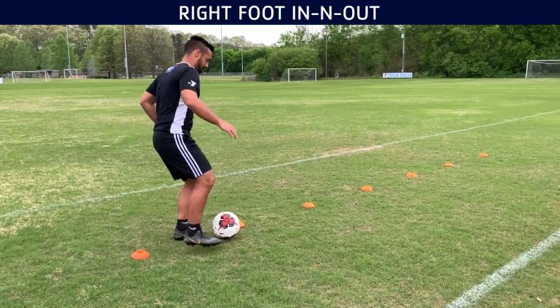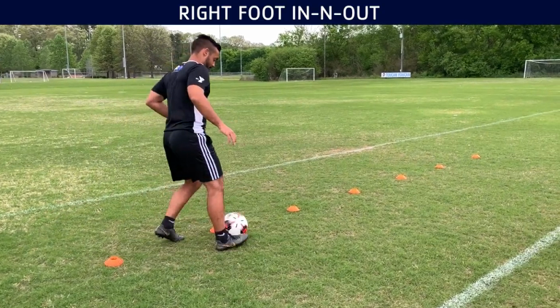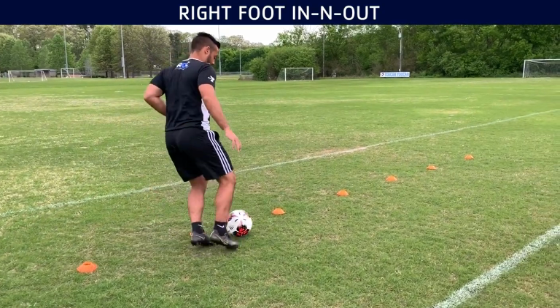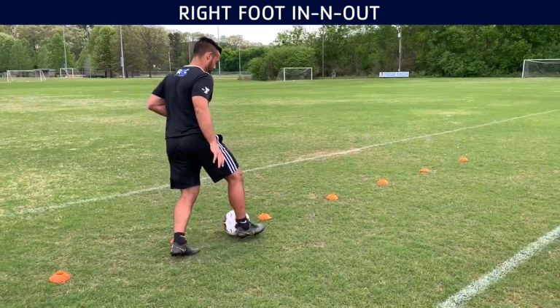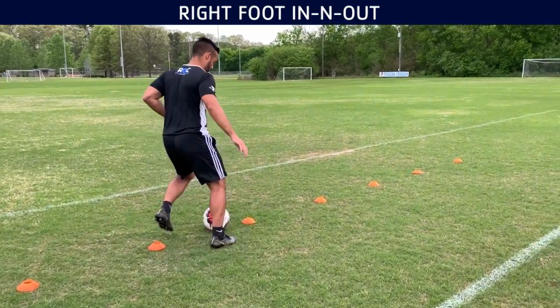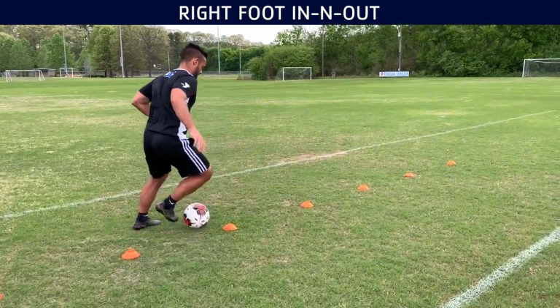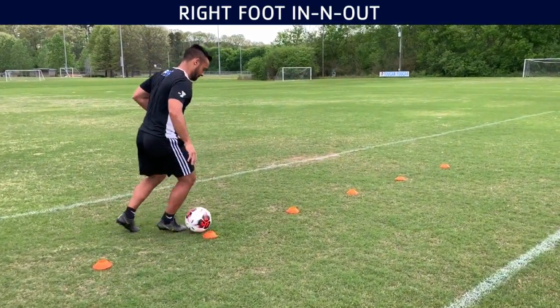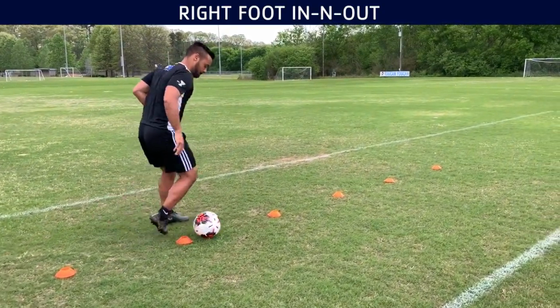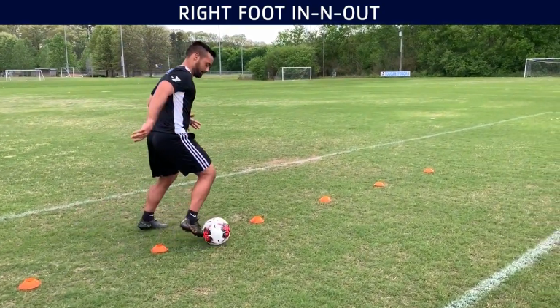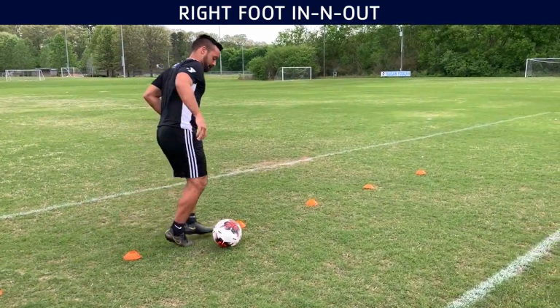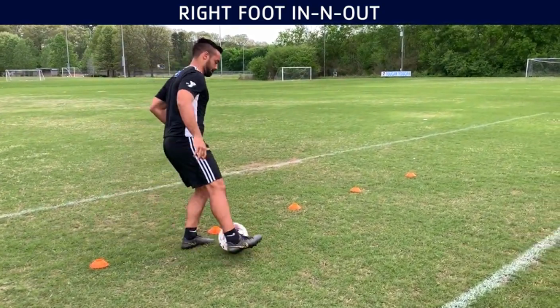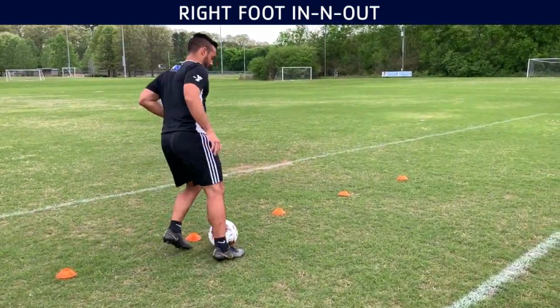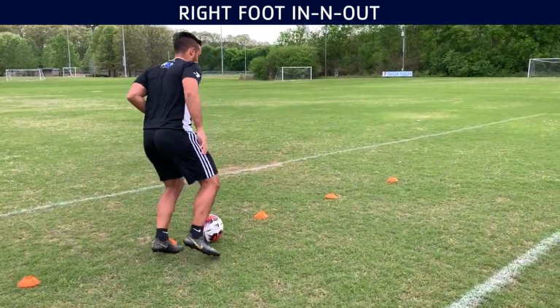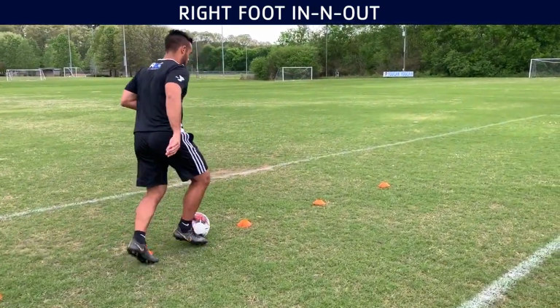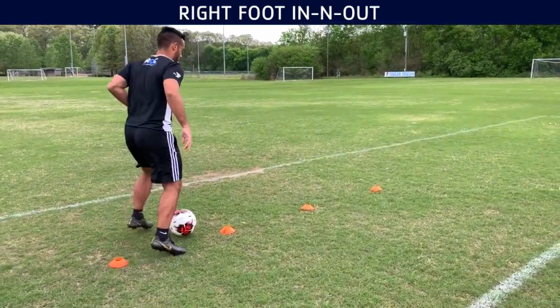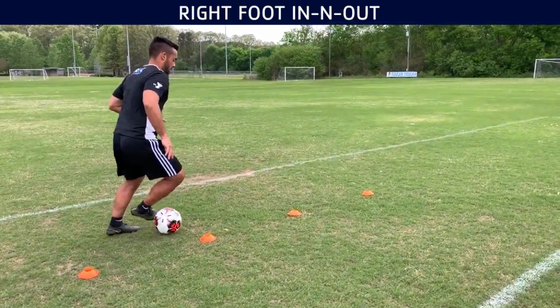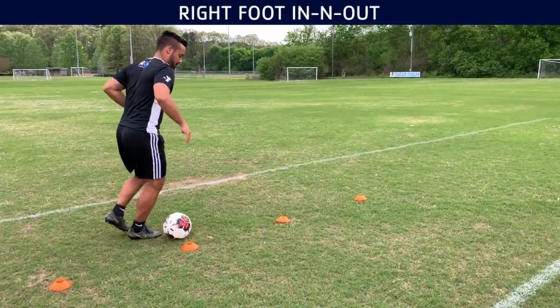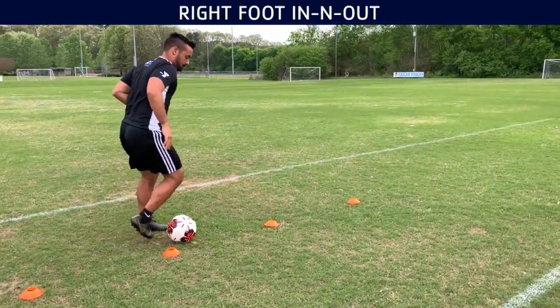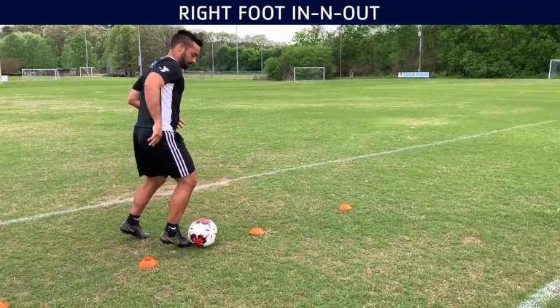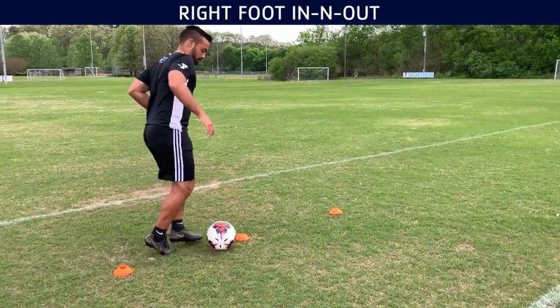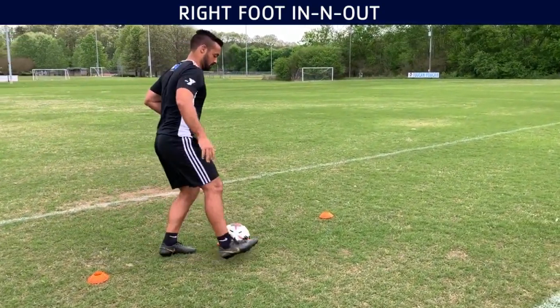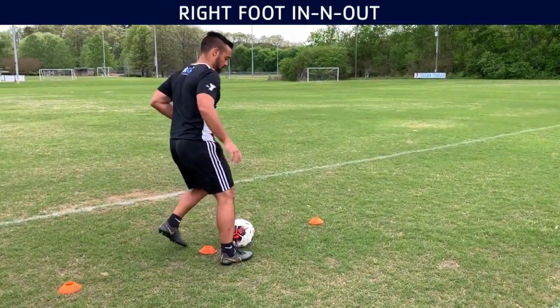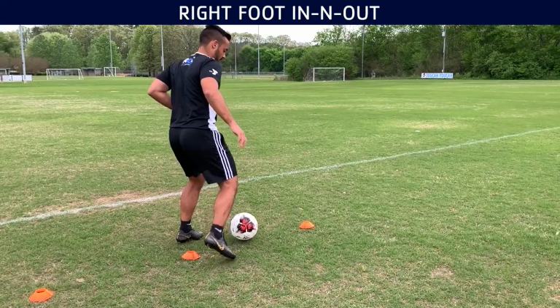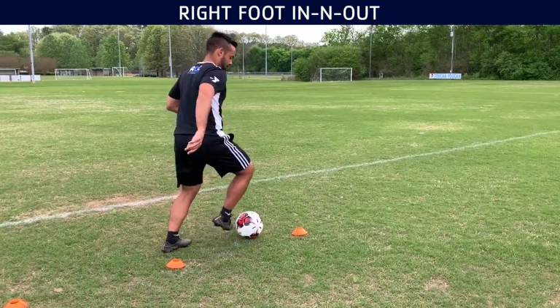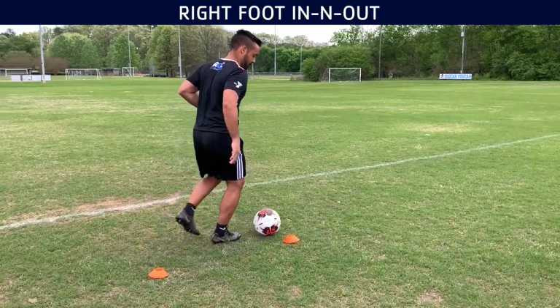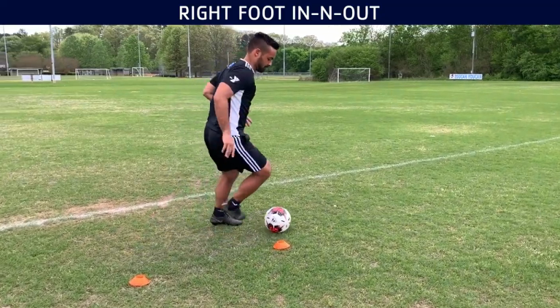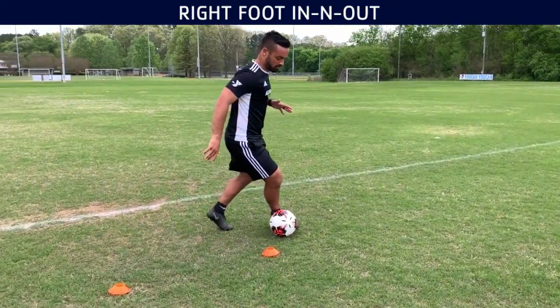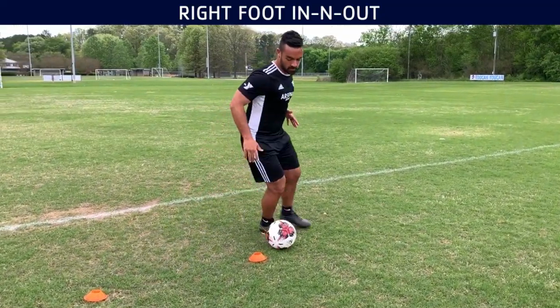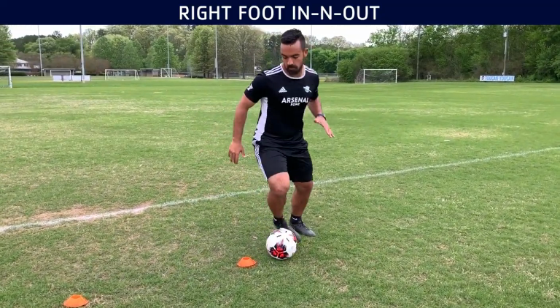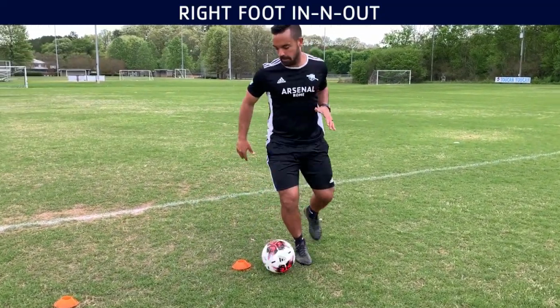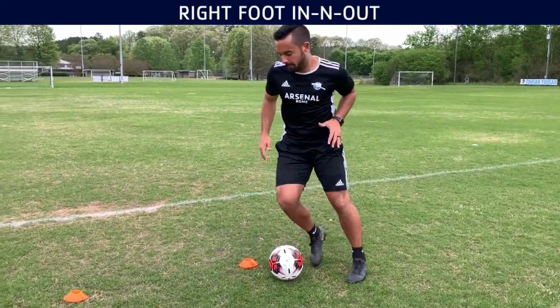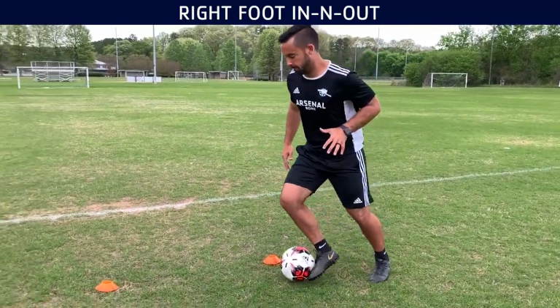Hello guys, Fernando here from FTP Soccer. In this session, most of it is going to be about dribbling.